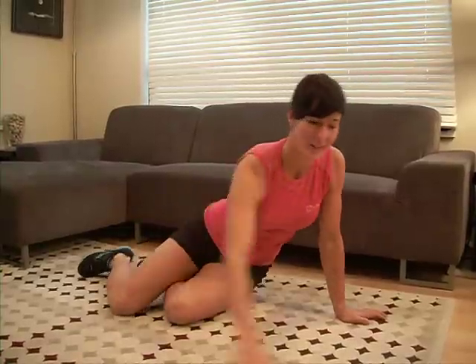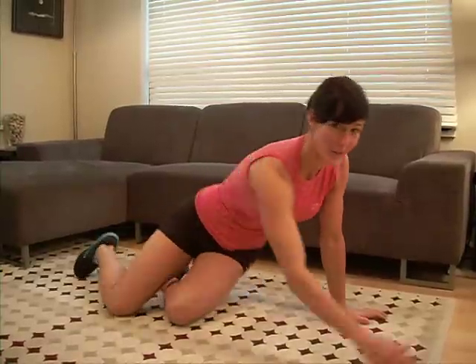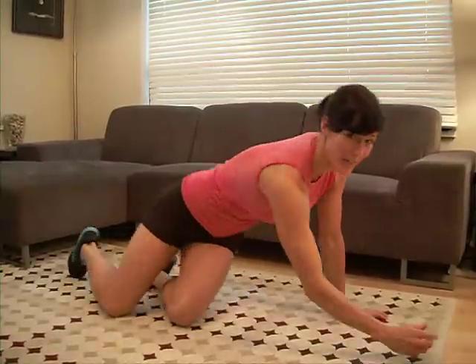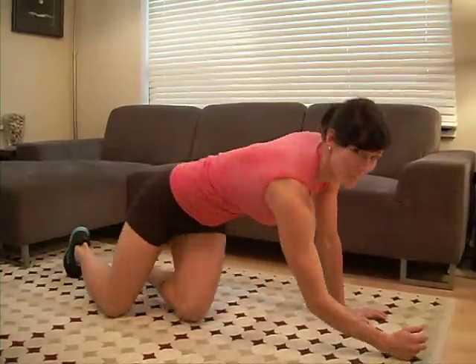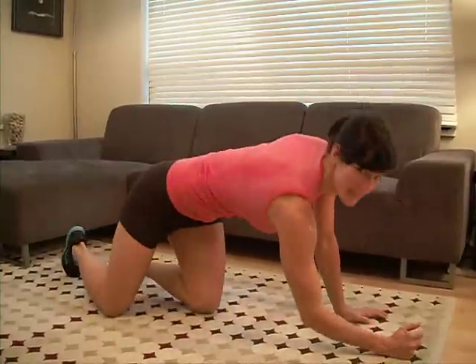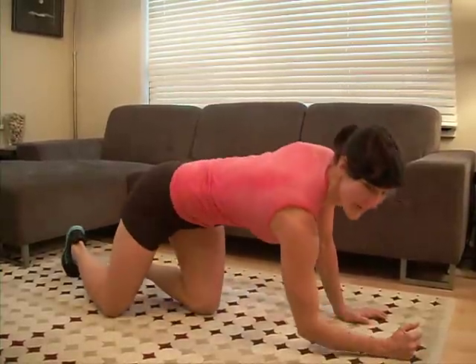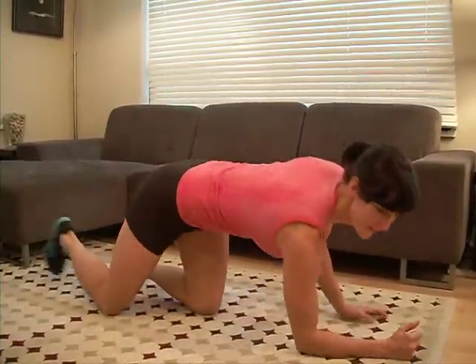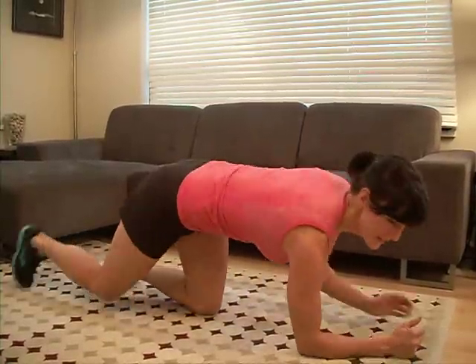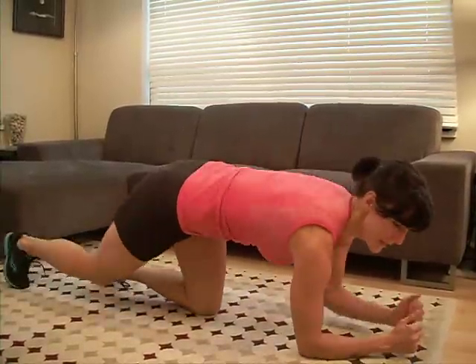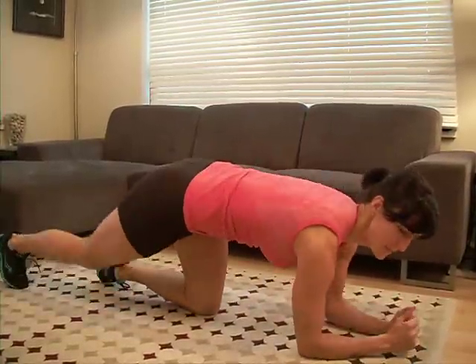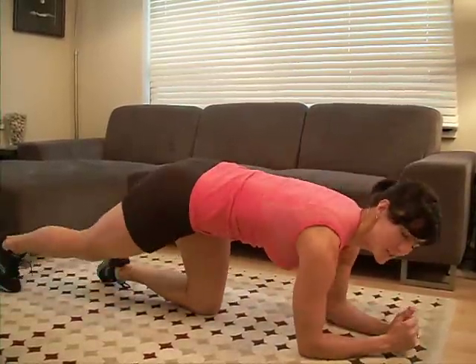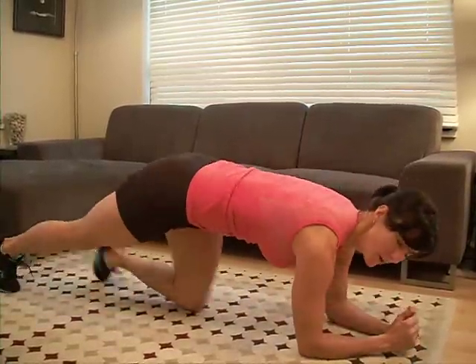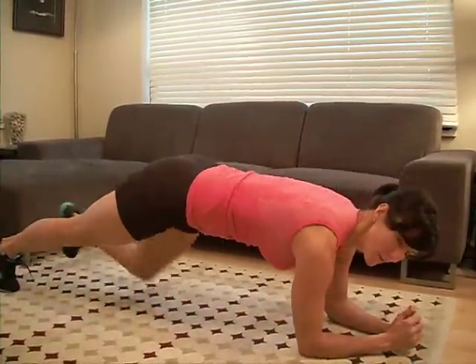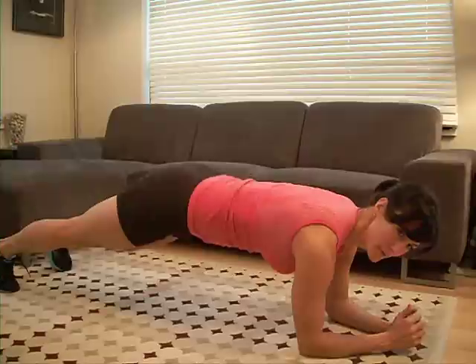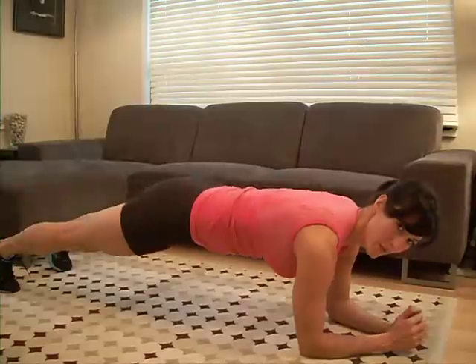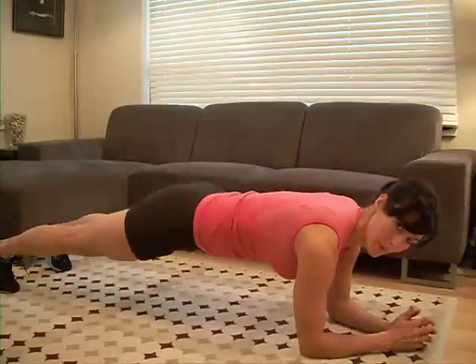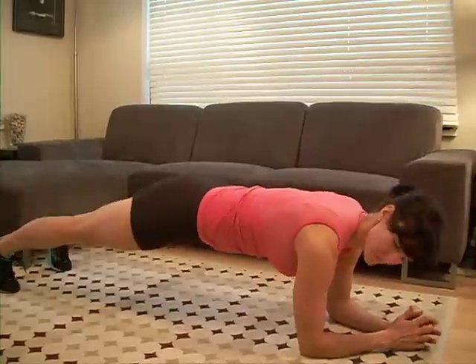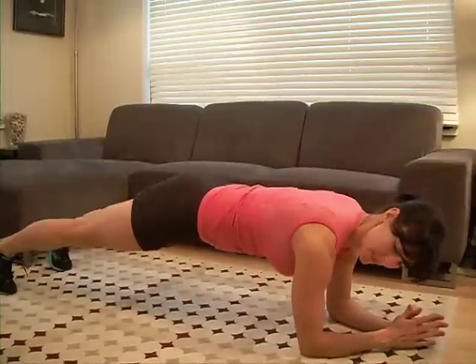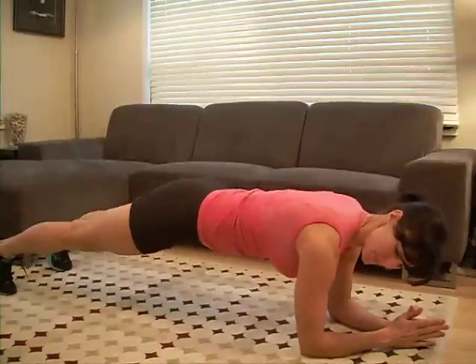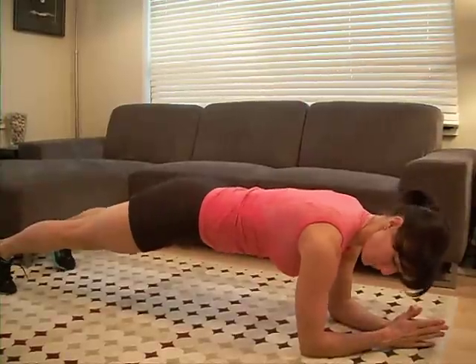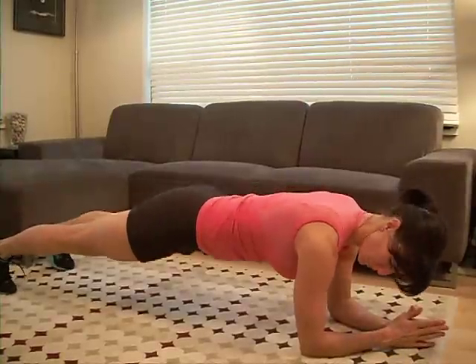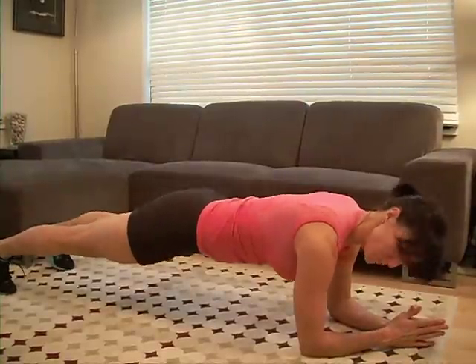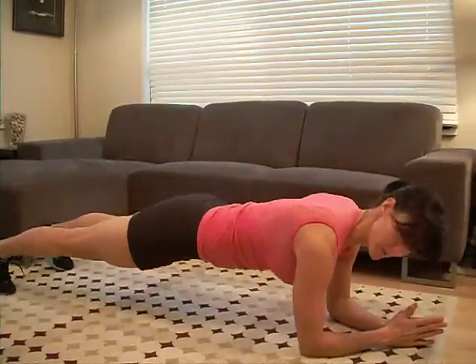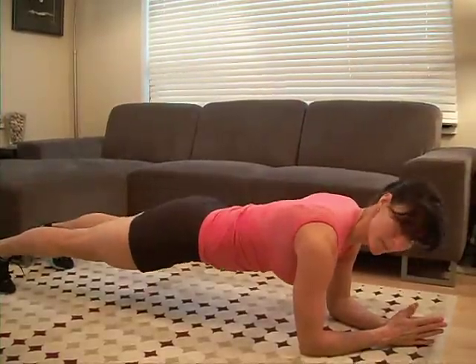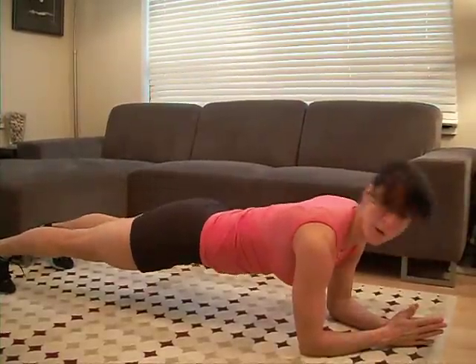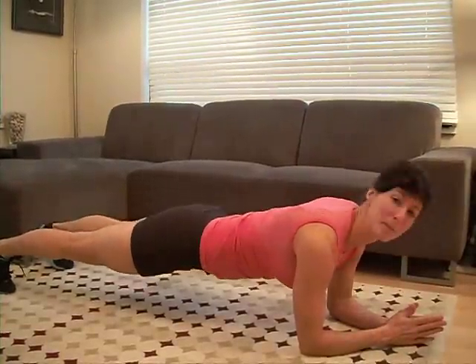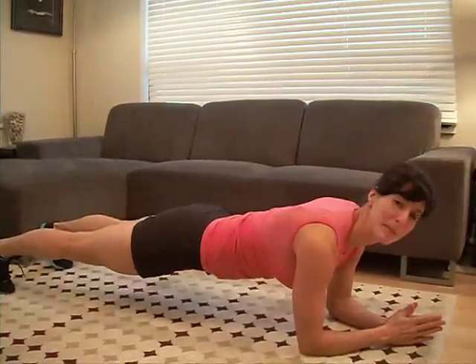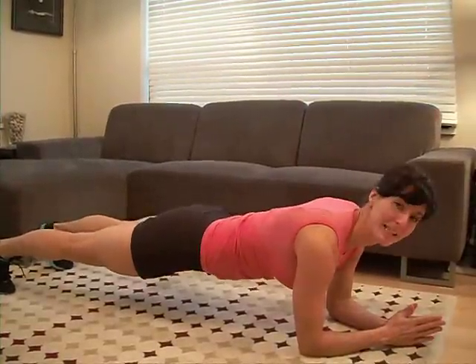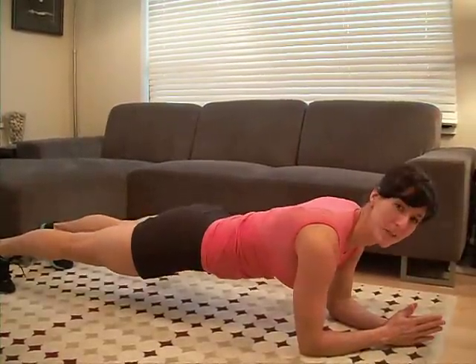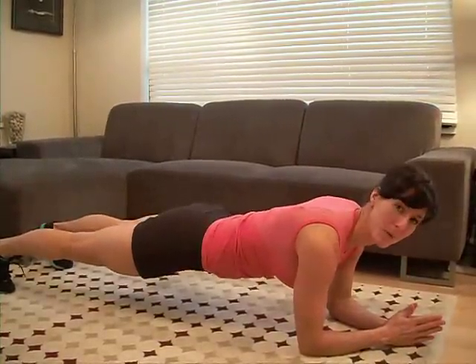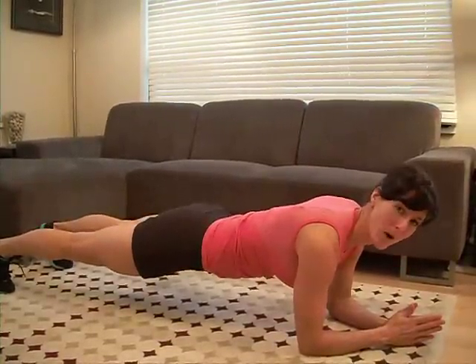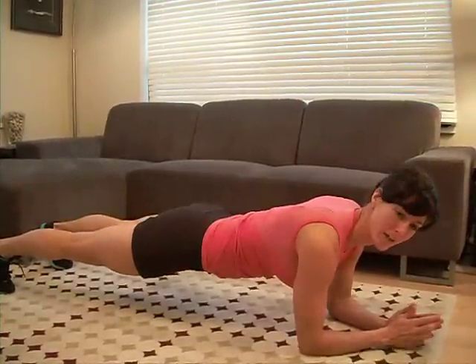You're going to come down and start on those elbows, shoulder width apart, or maybe a little bit wider.